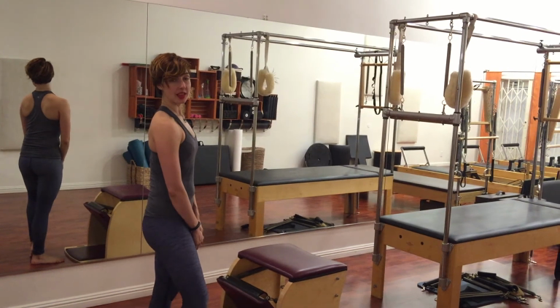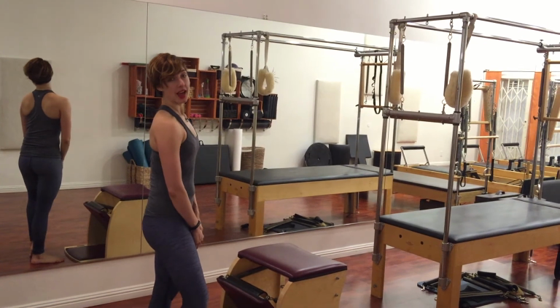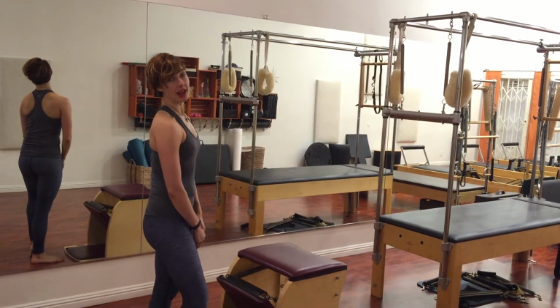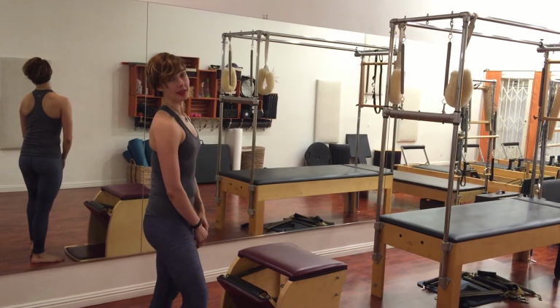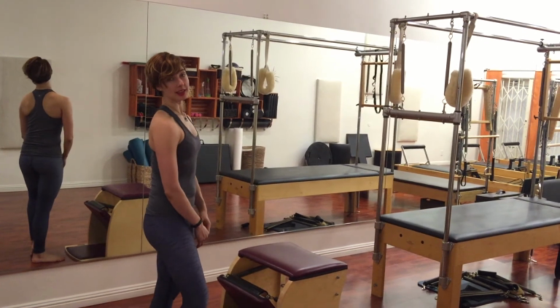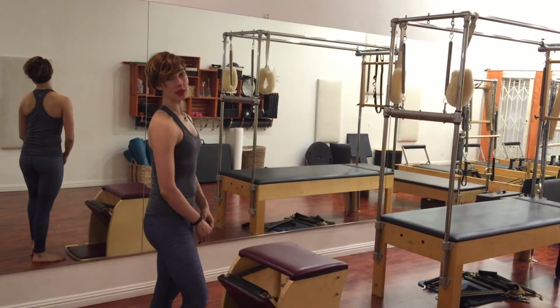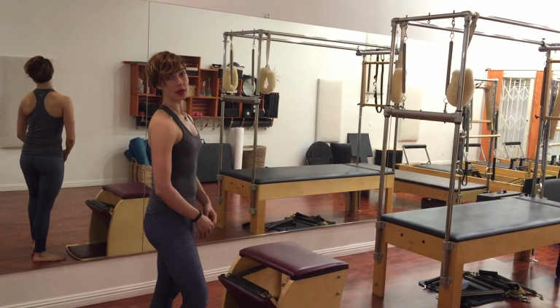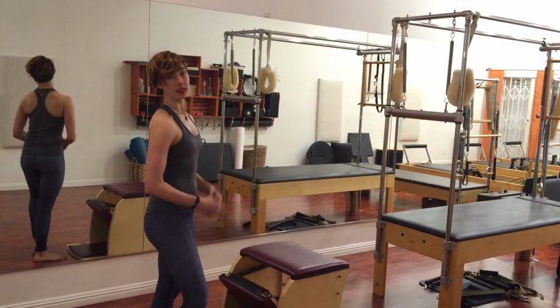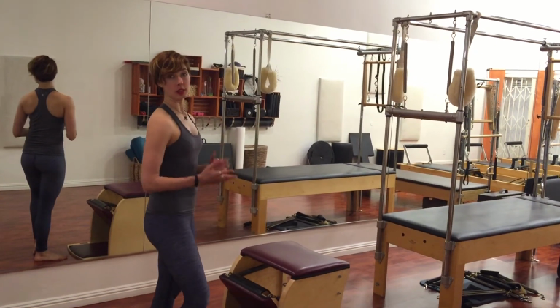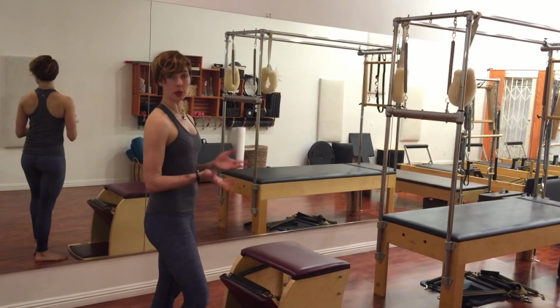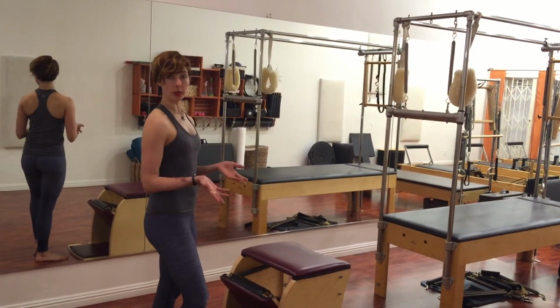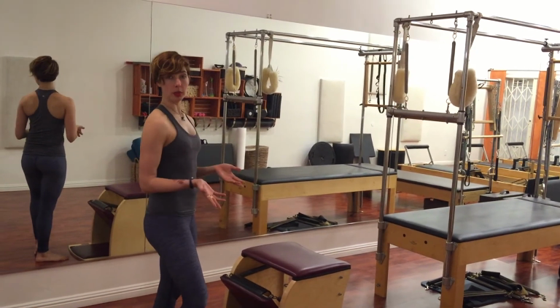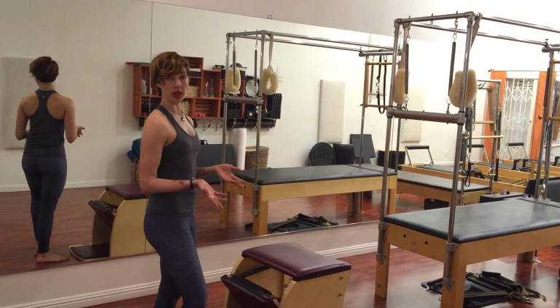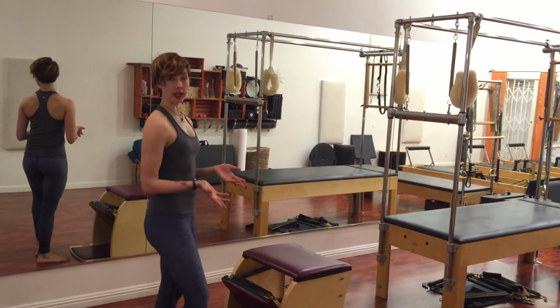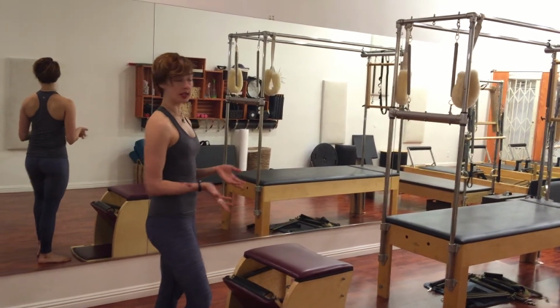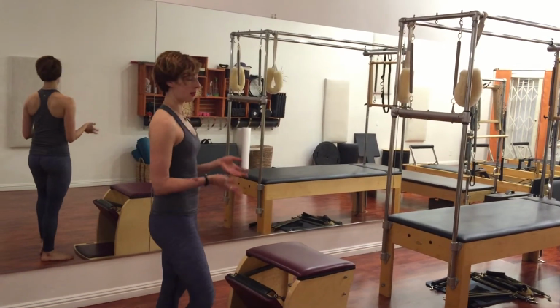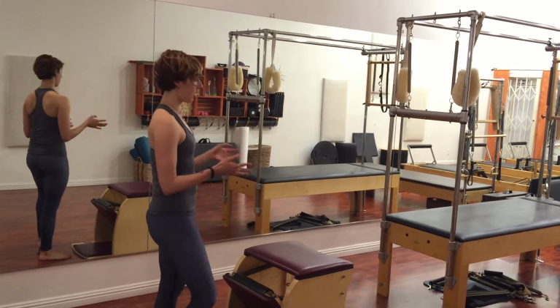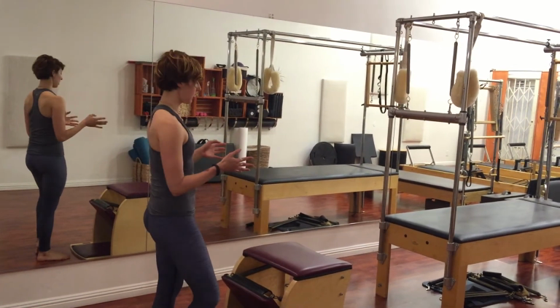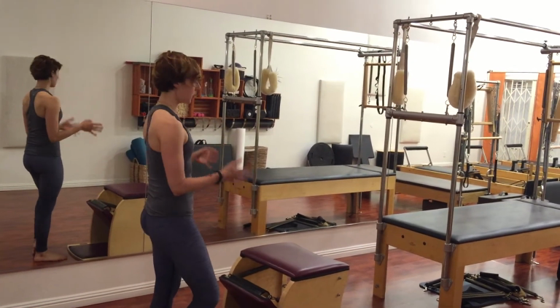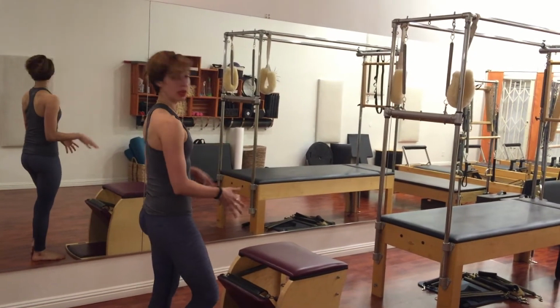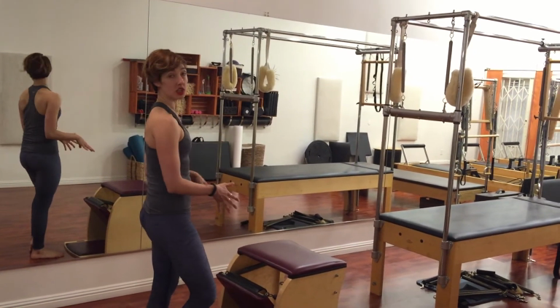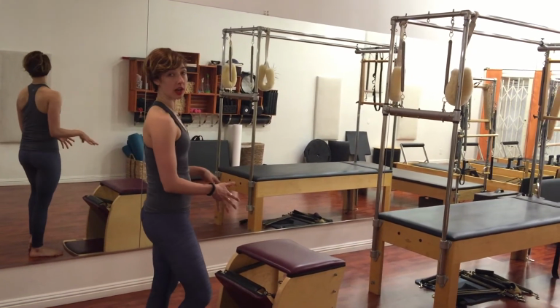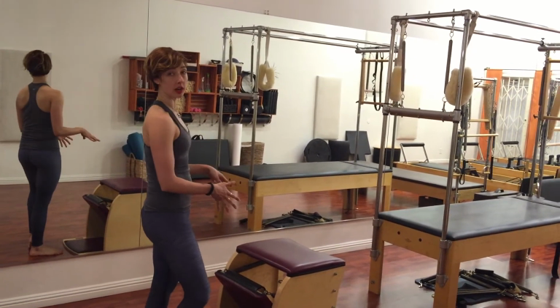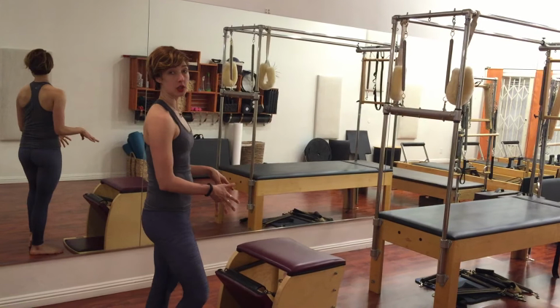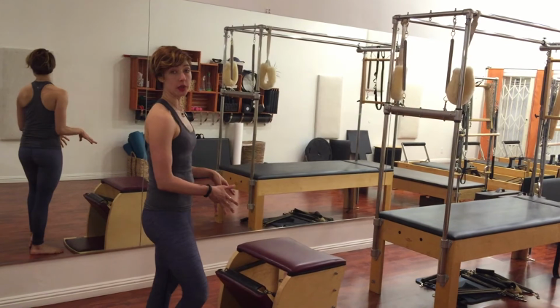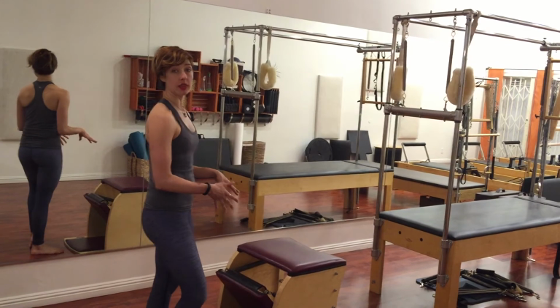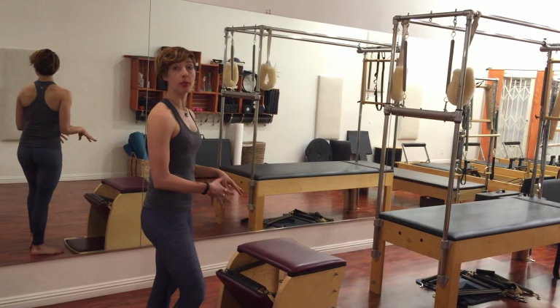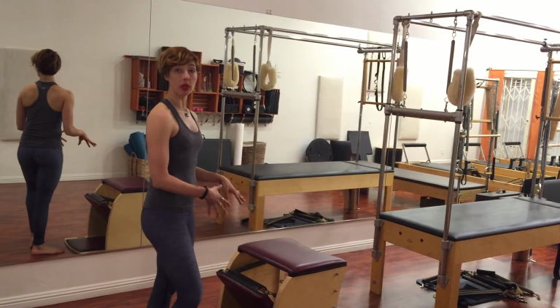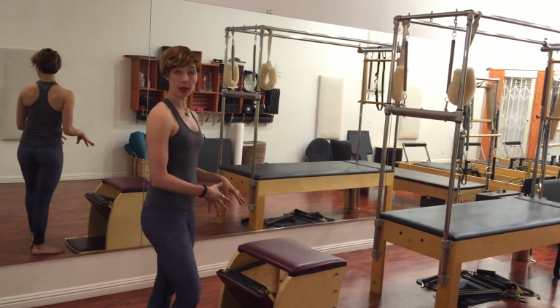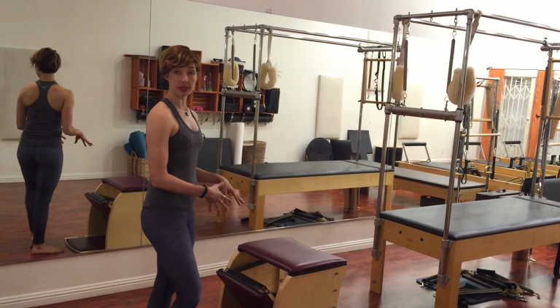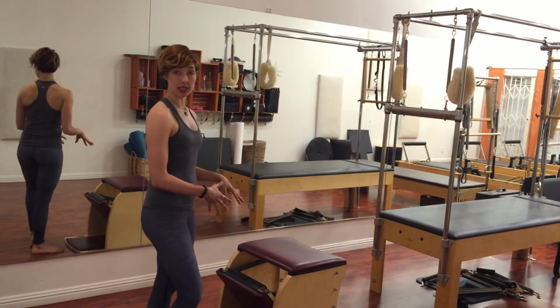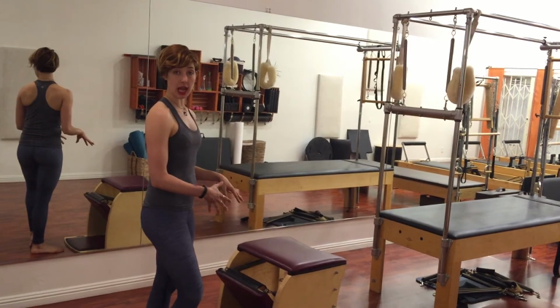Hi, I'm Lessa Logan. This is Wes with Pilates and I'm on the Wunda chair doing the pull-ups today.